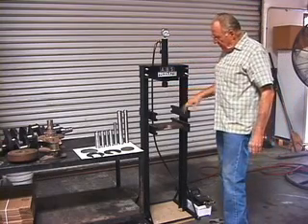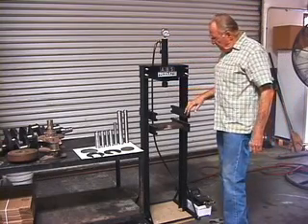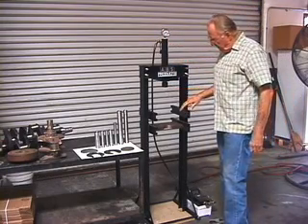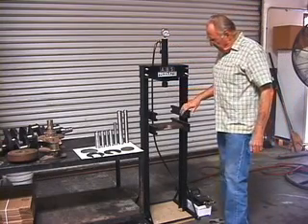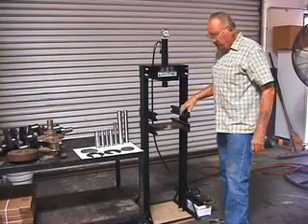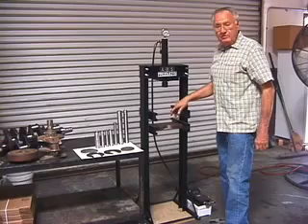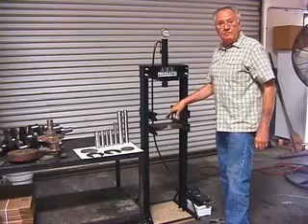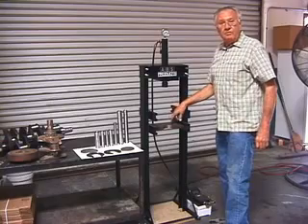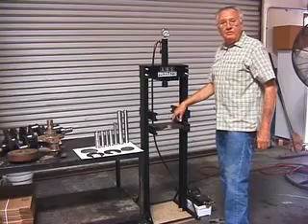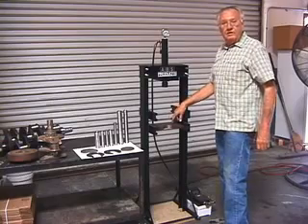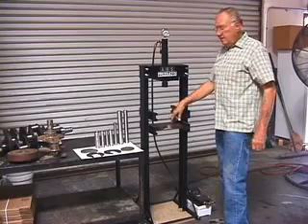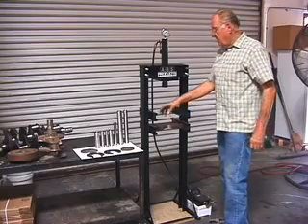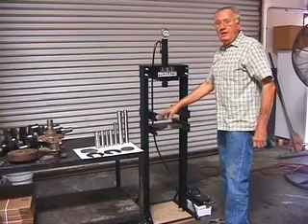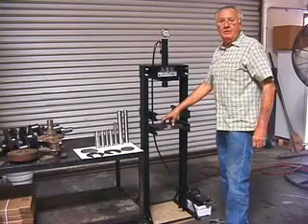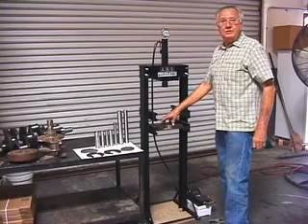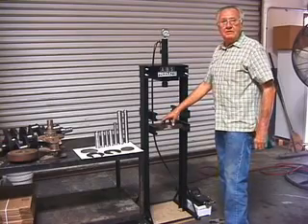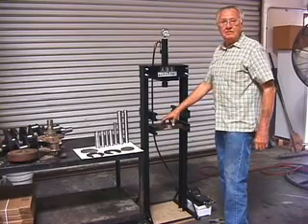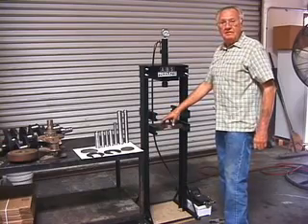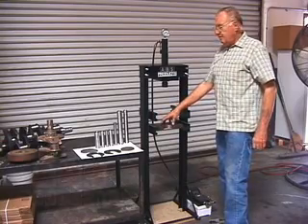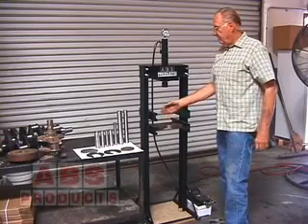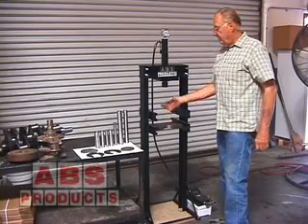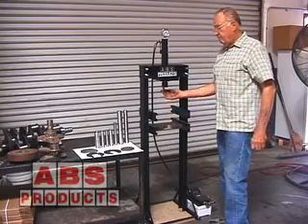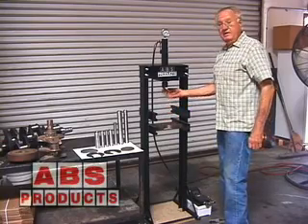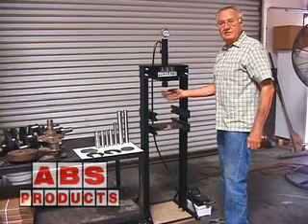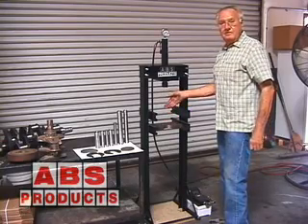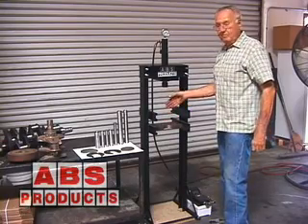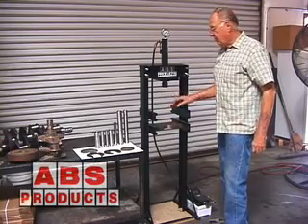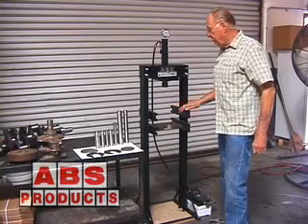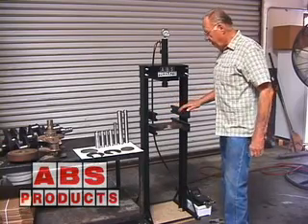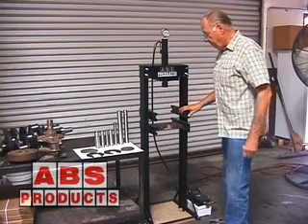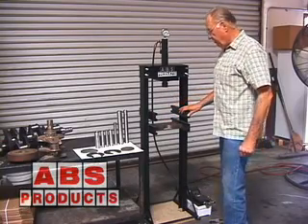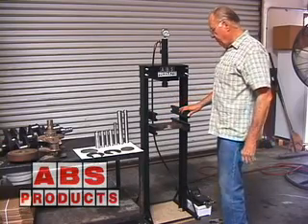You can actually use it for broaching hubs. You've got enough distance in between to run a broach.